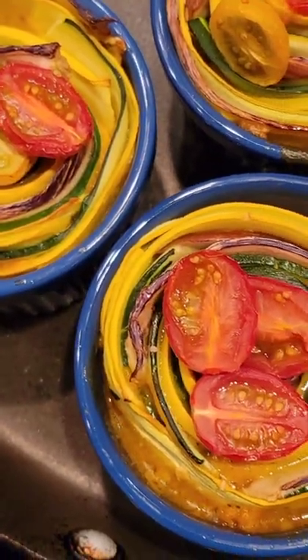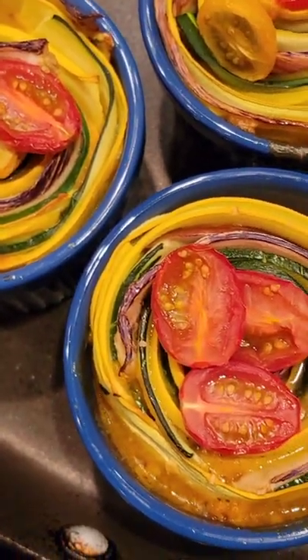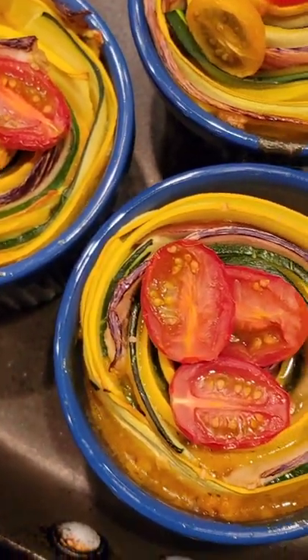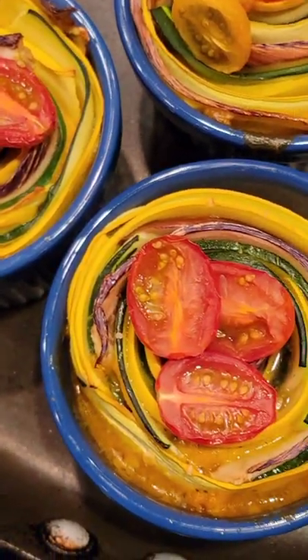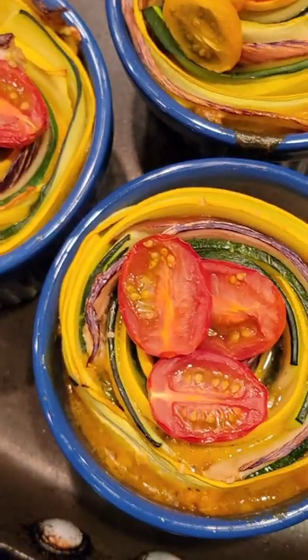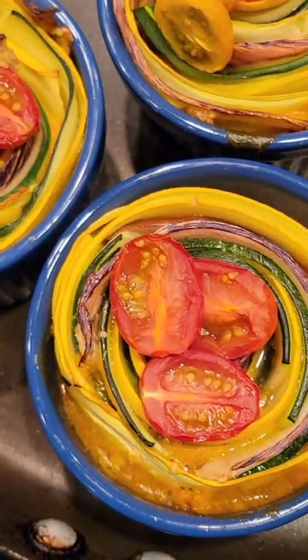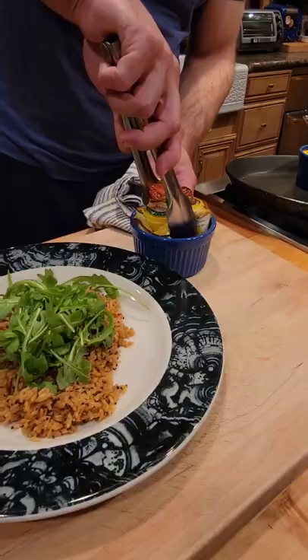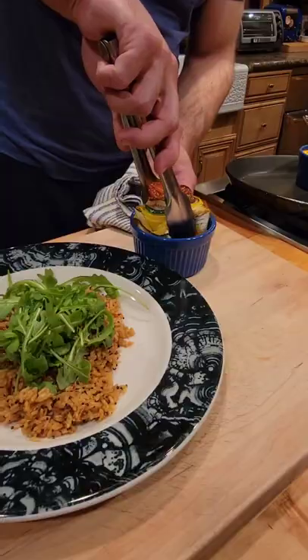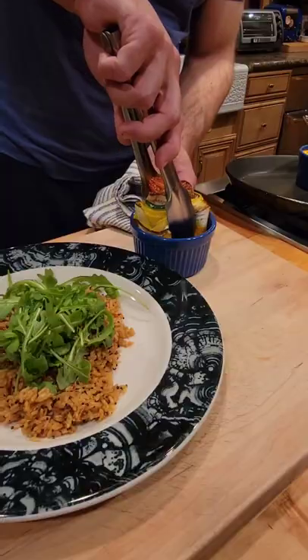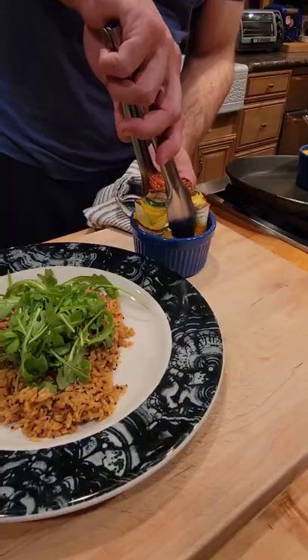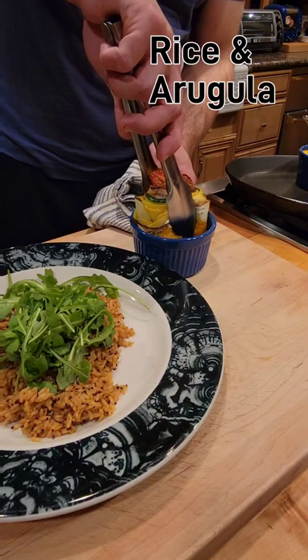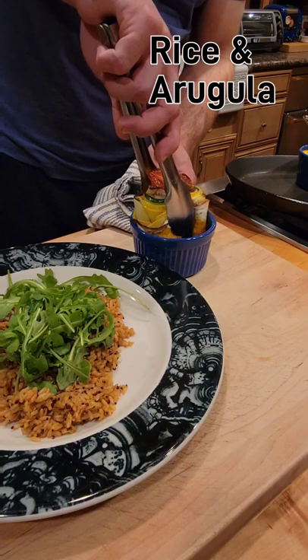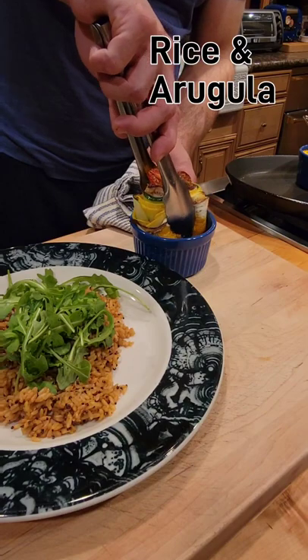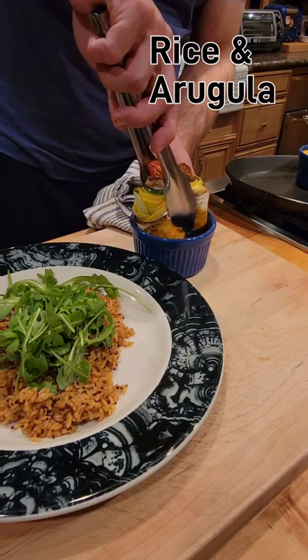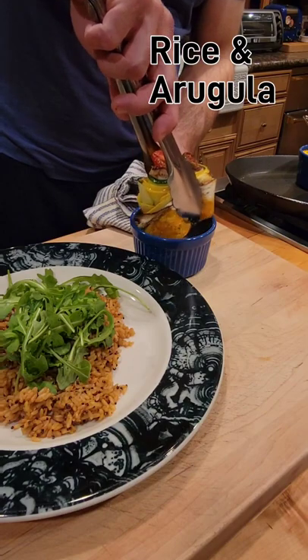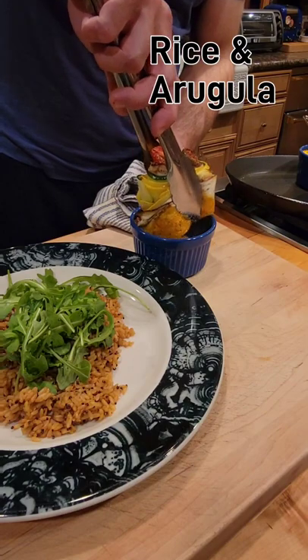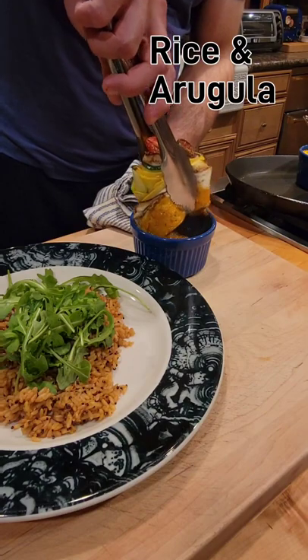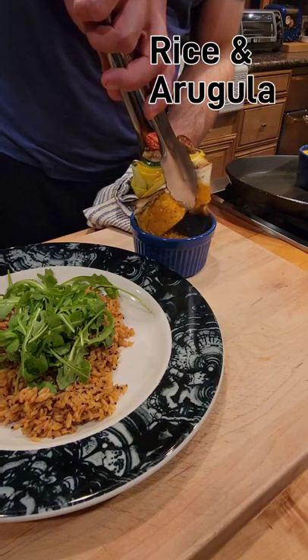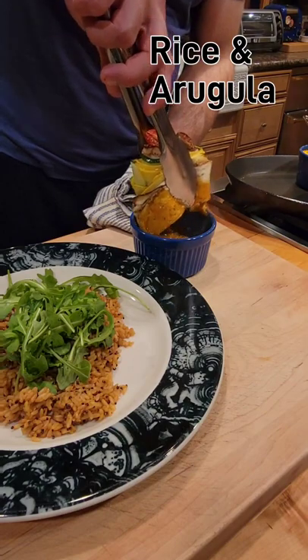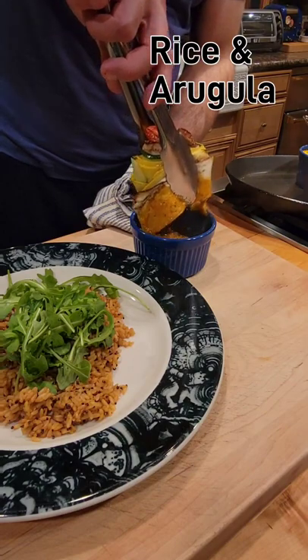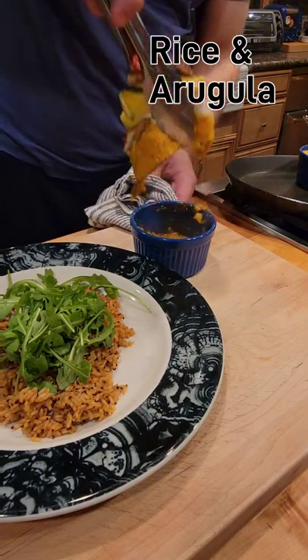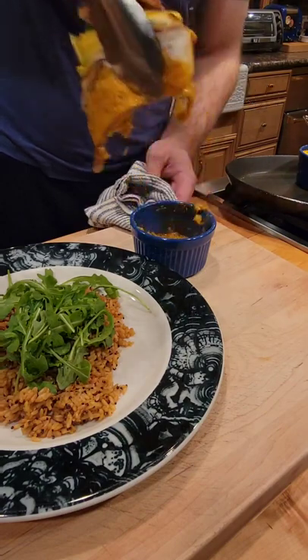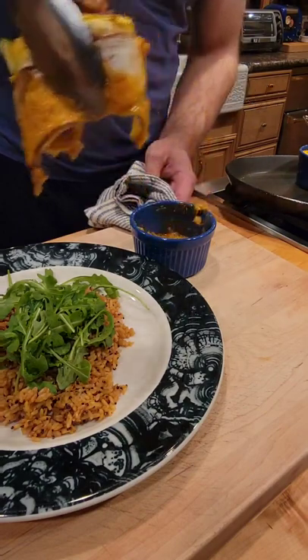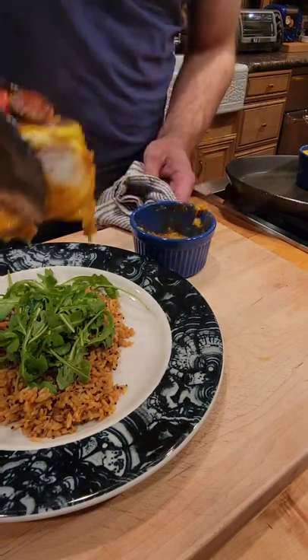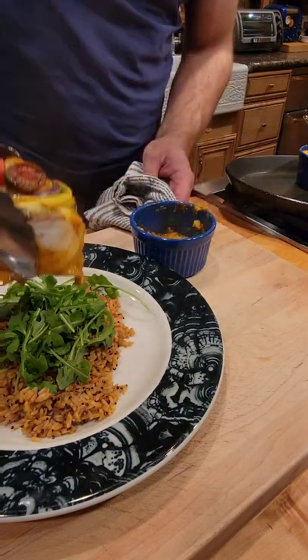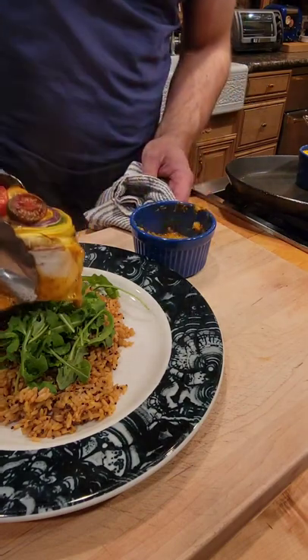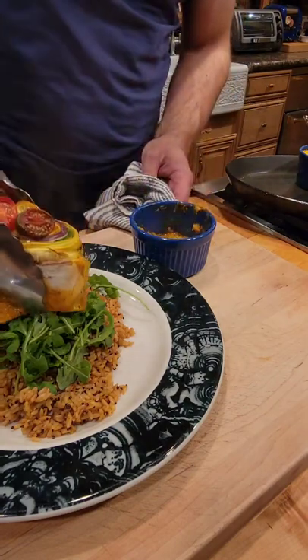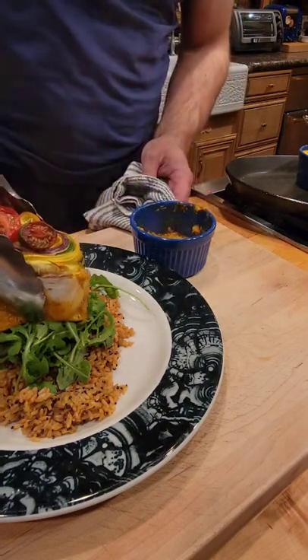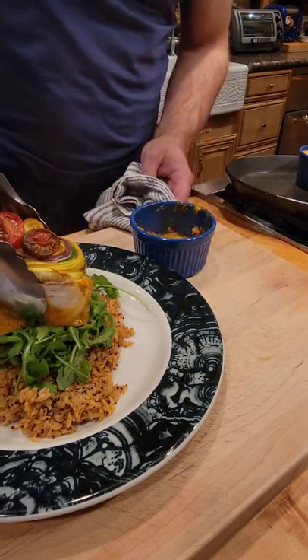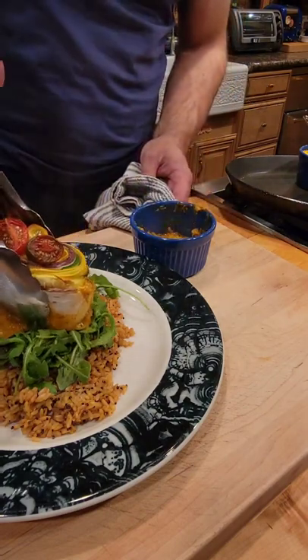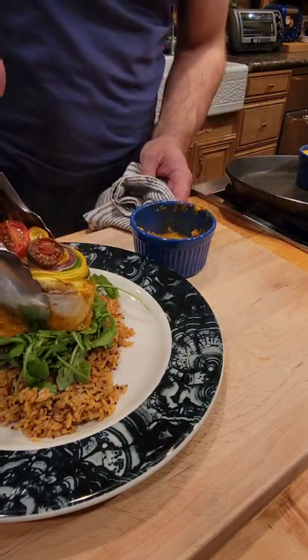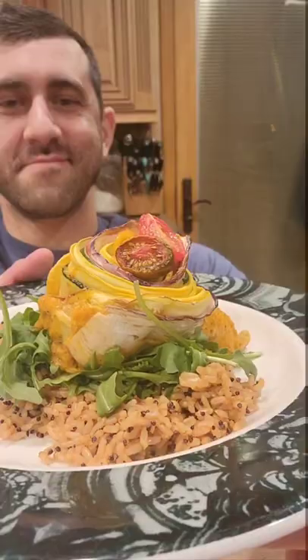Then you can remove them from the ramekins, serve them over rice, or just on their own.